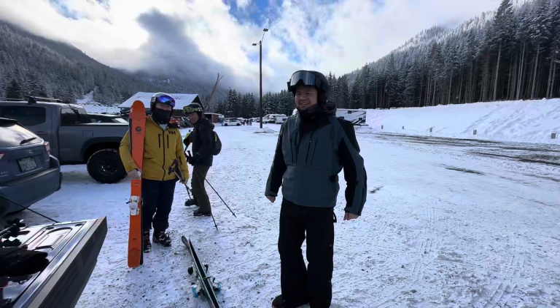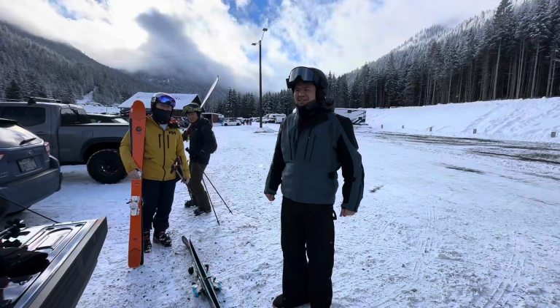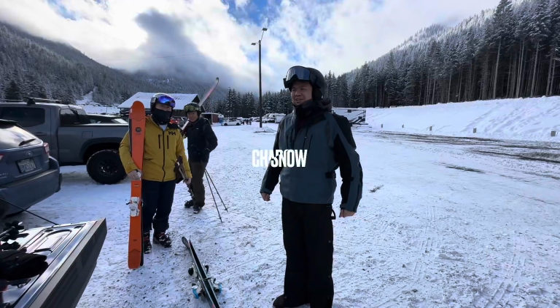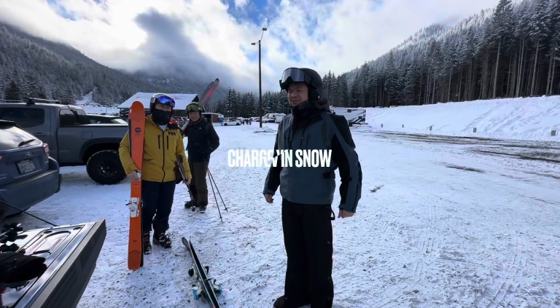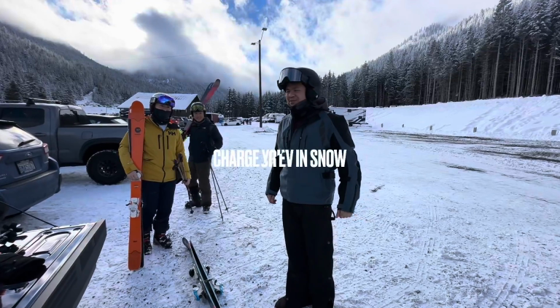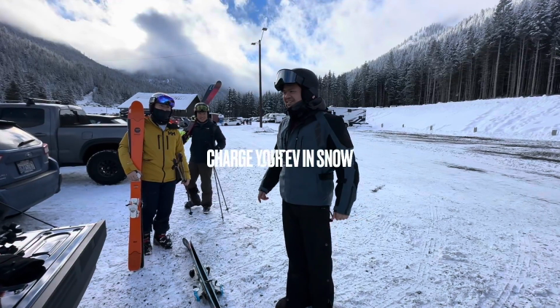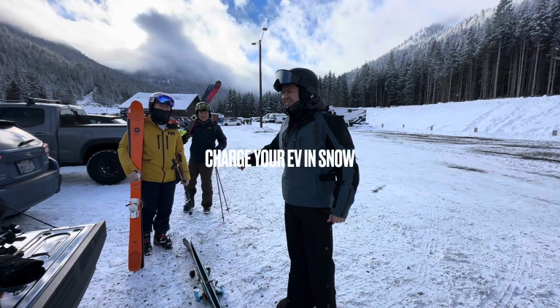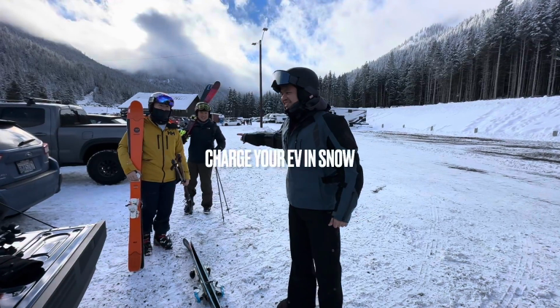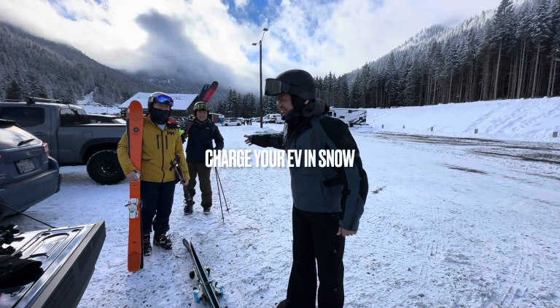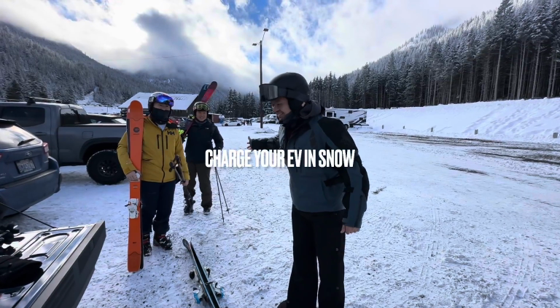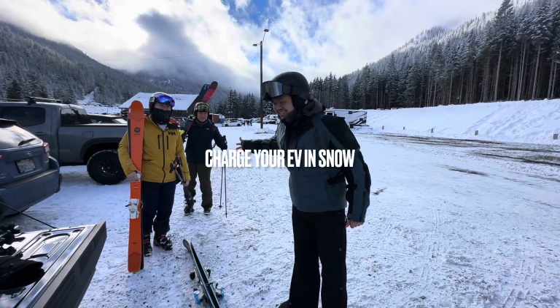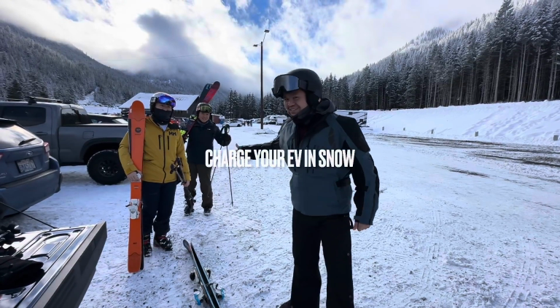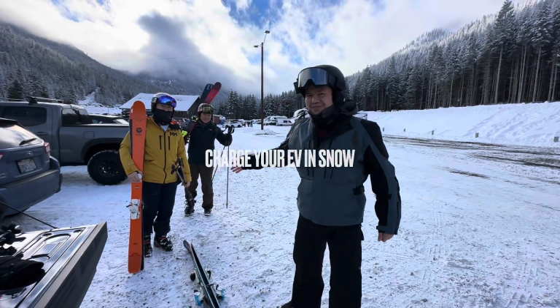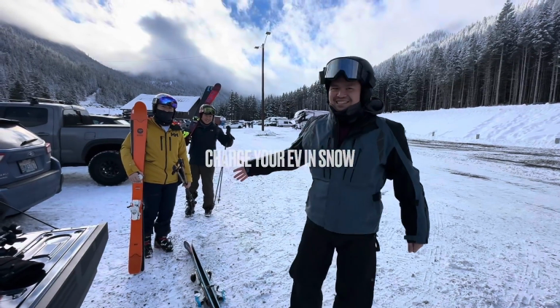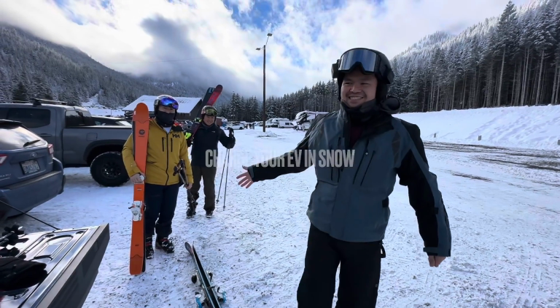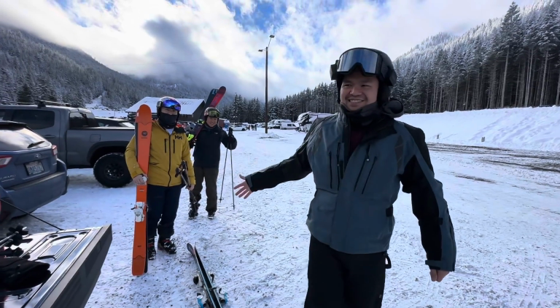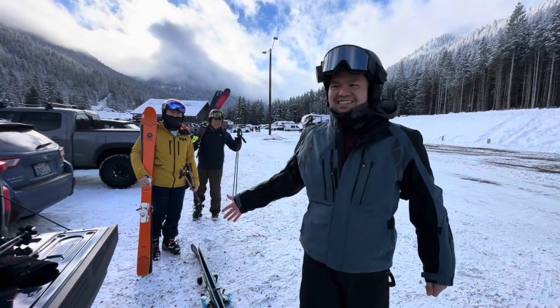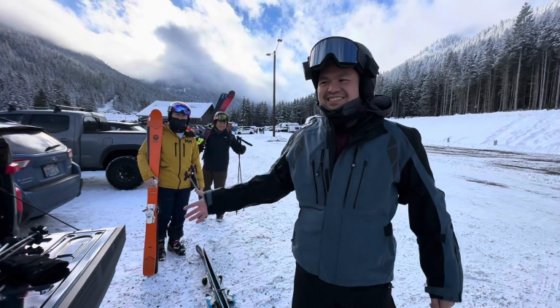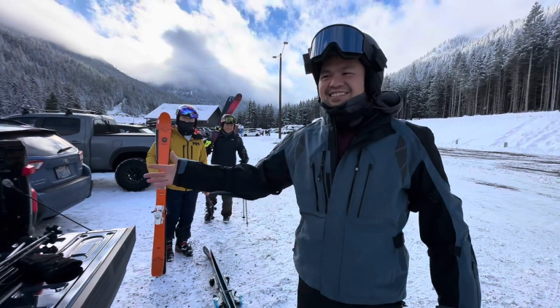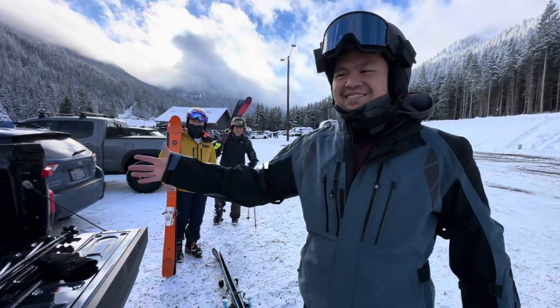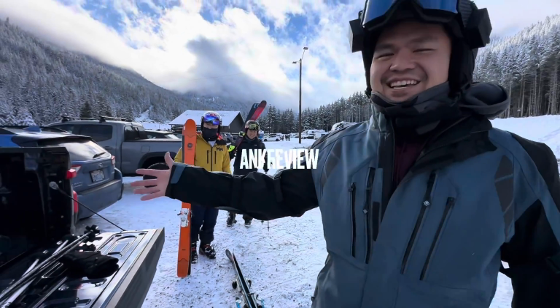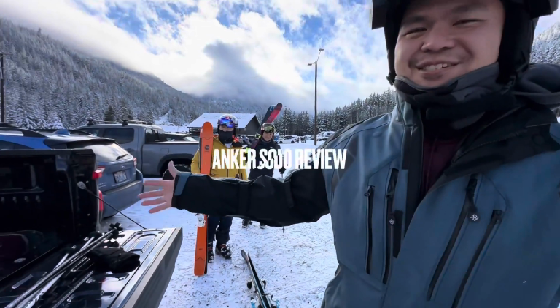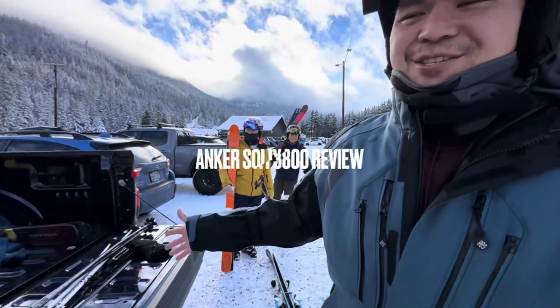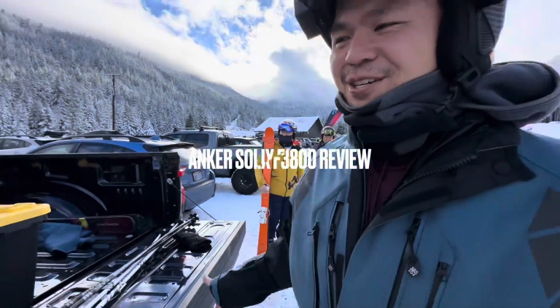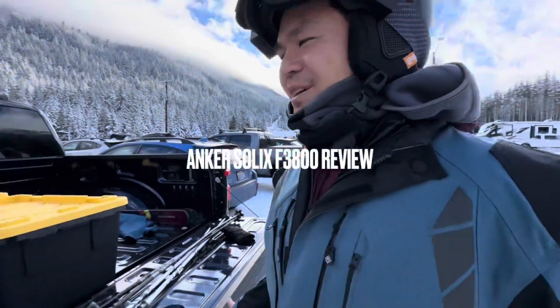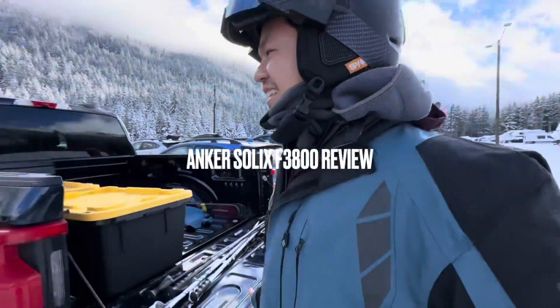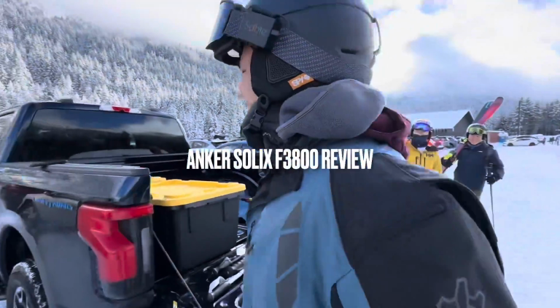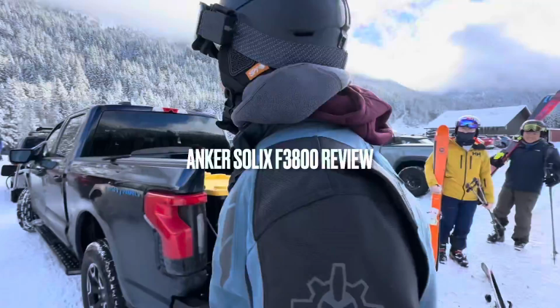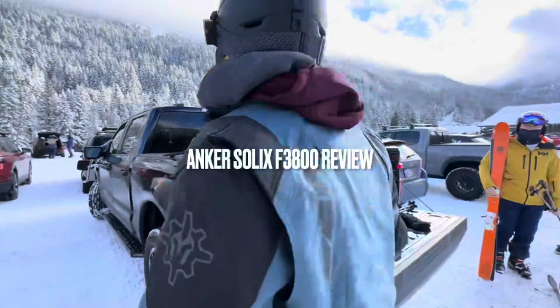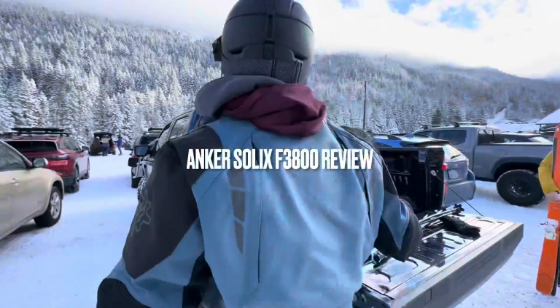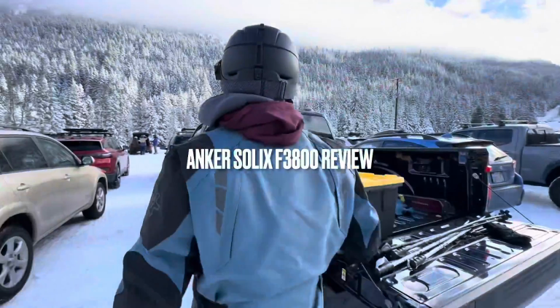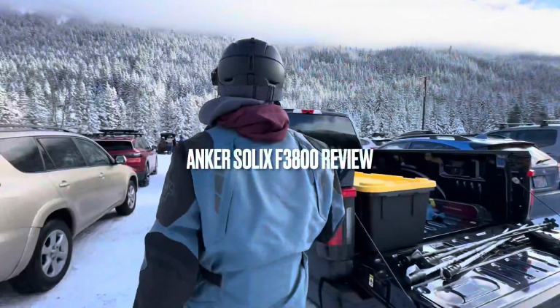Did you bring an EV with your ski friends because your EV has such poor mileage that you gotta charge?